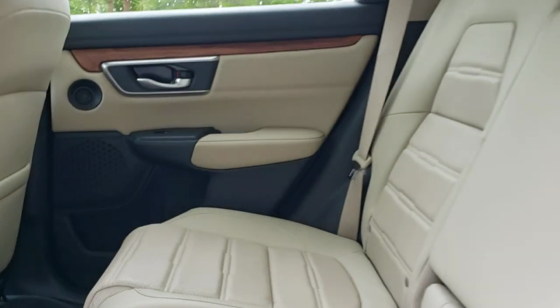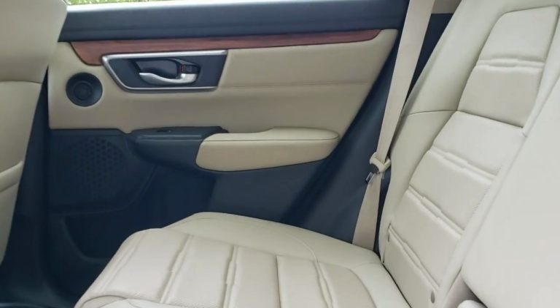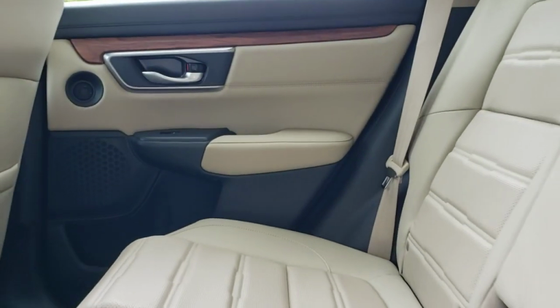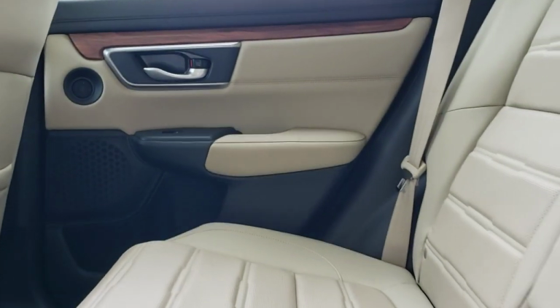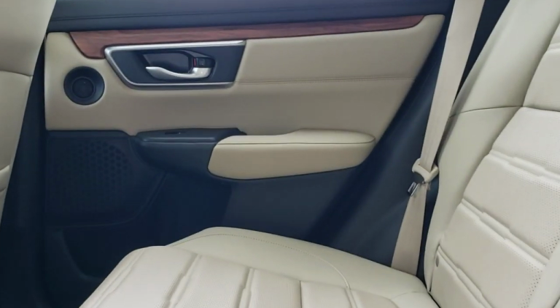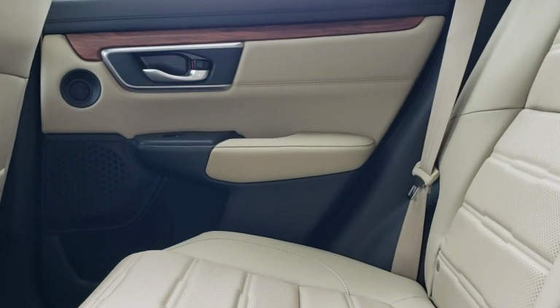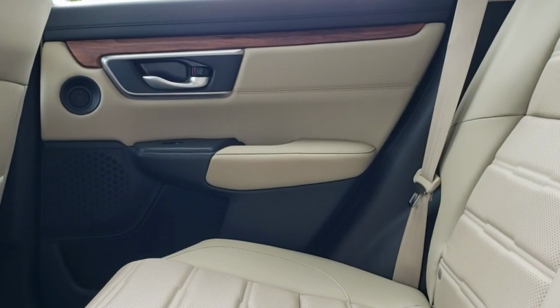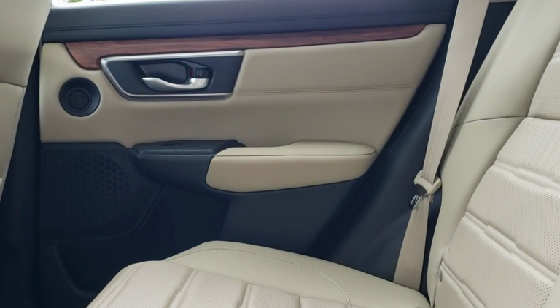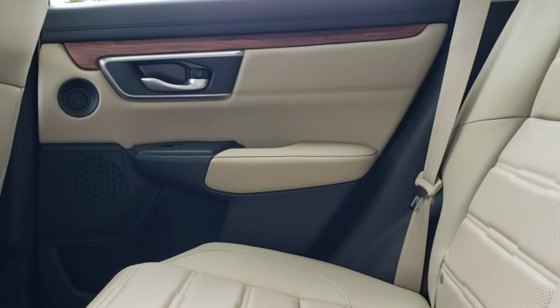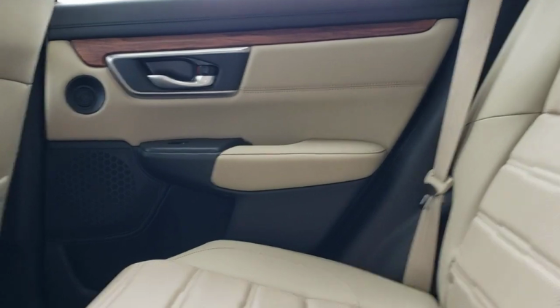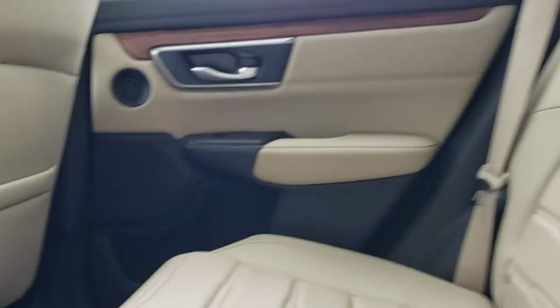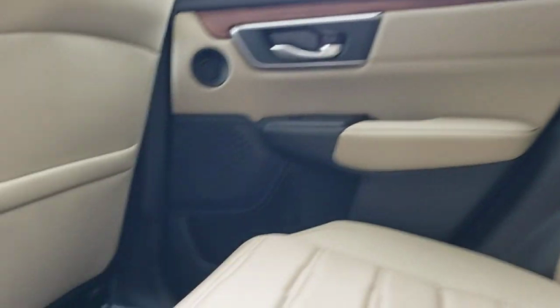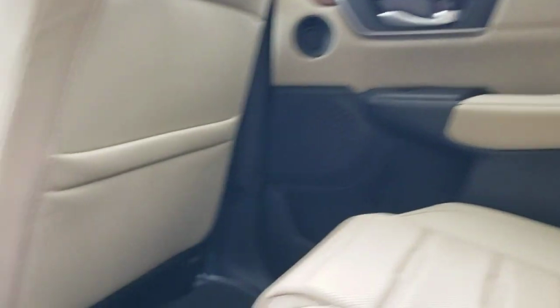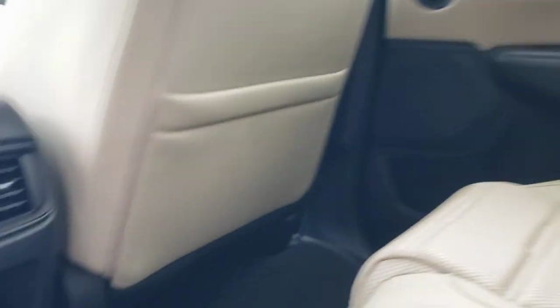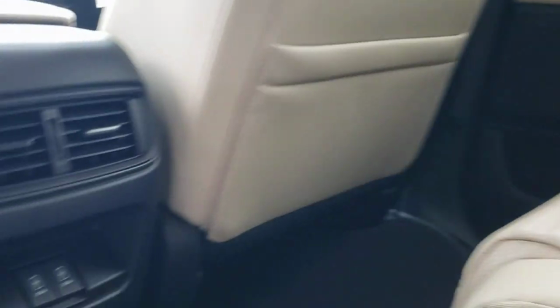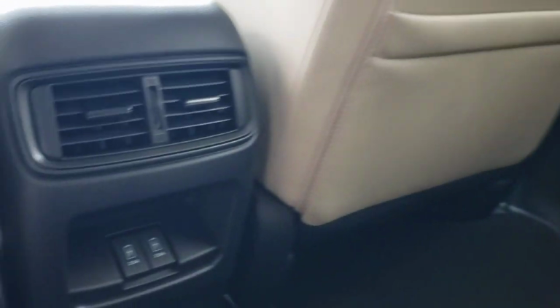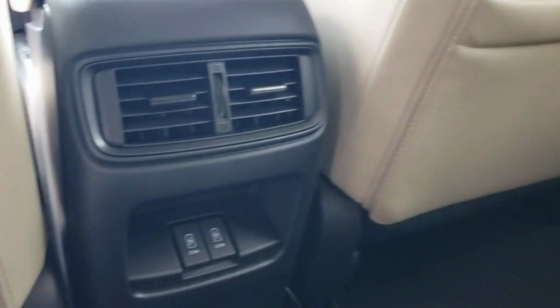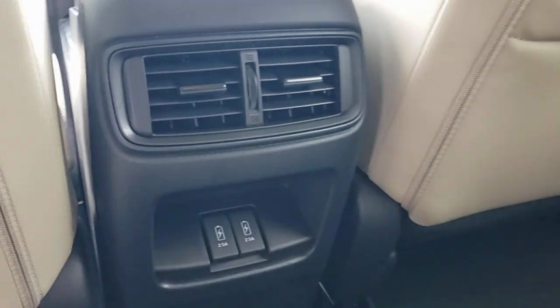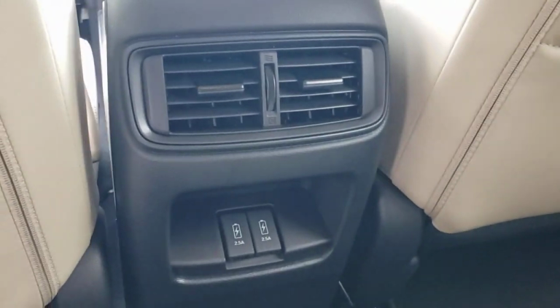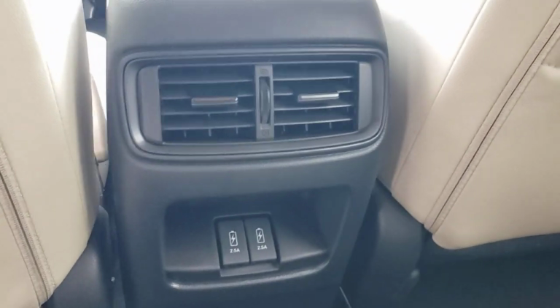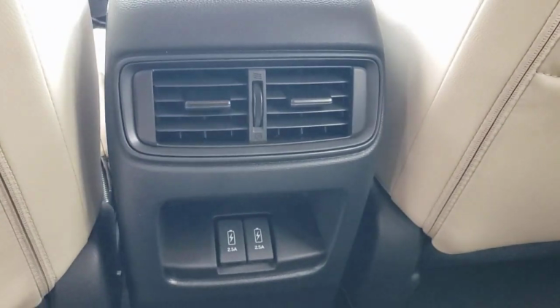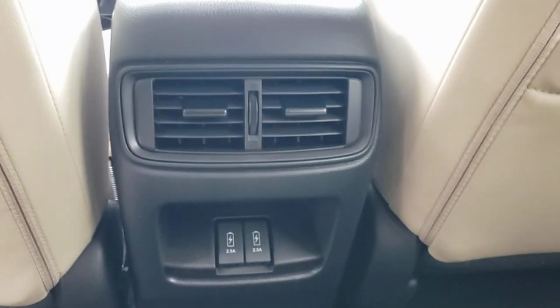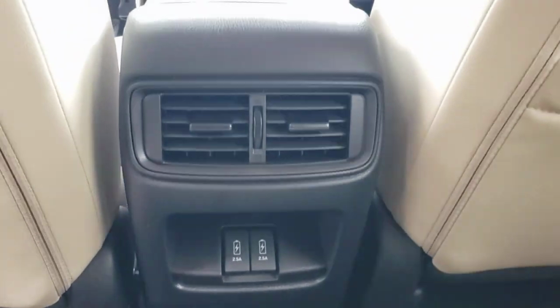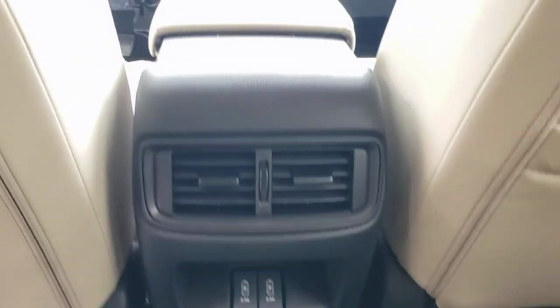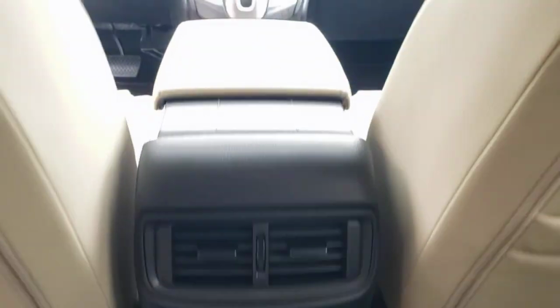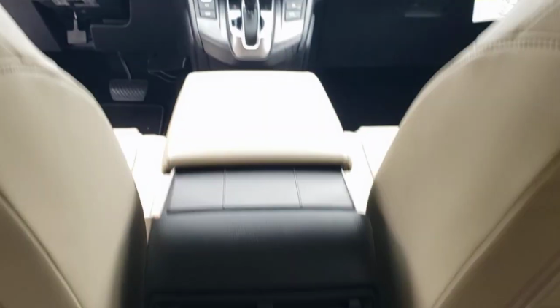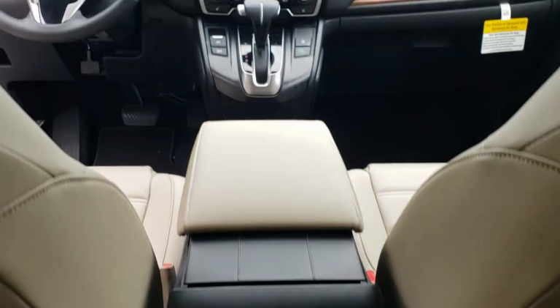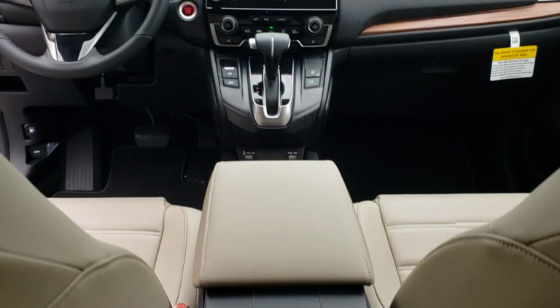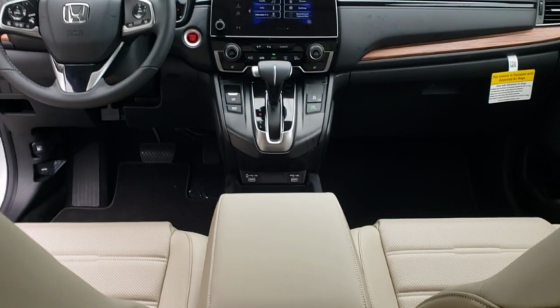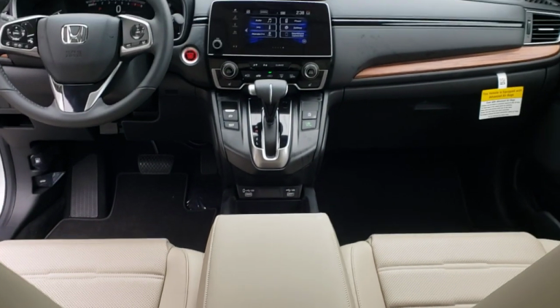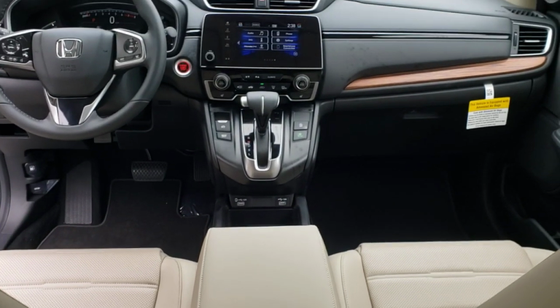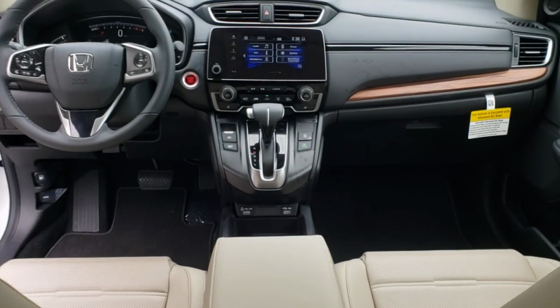Give yourself the upgrades you deserve. Get into the Honda CR-V and drive well. We'll put you behind the wheel today.